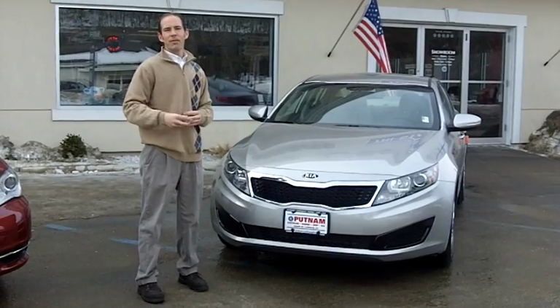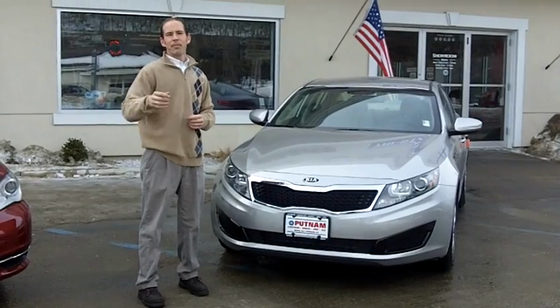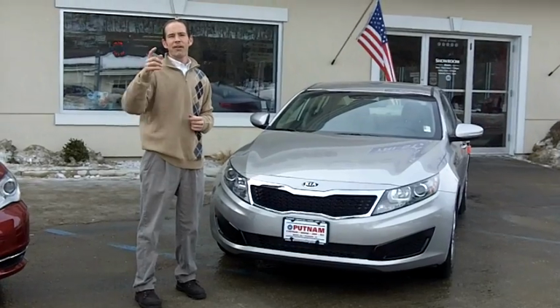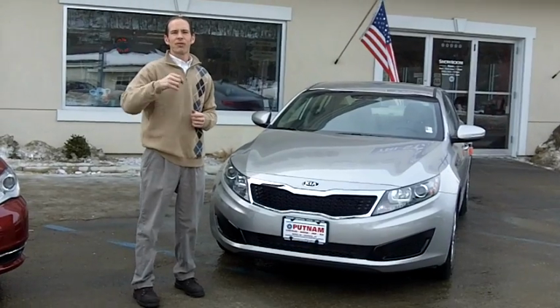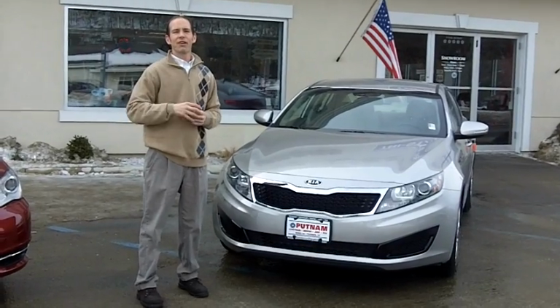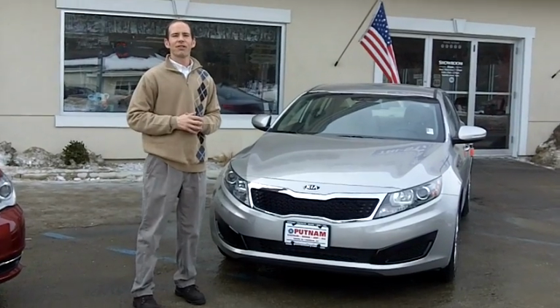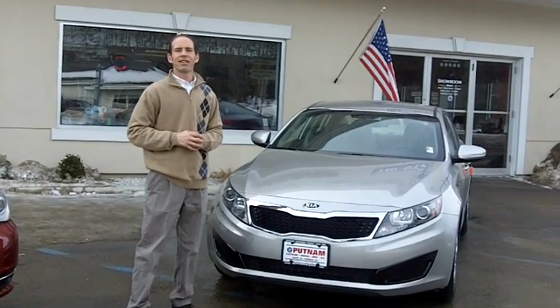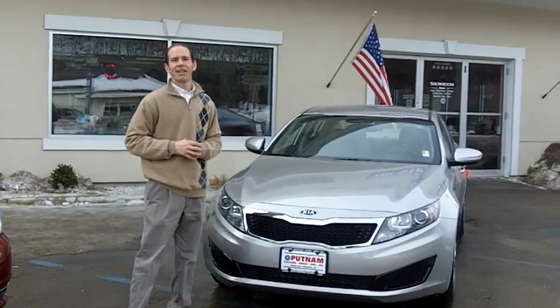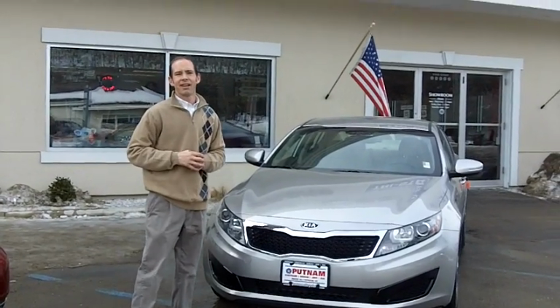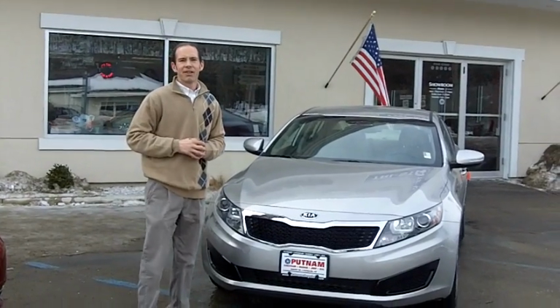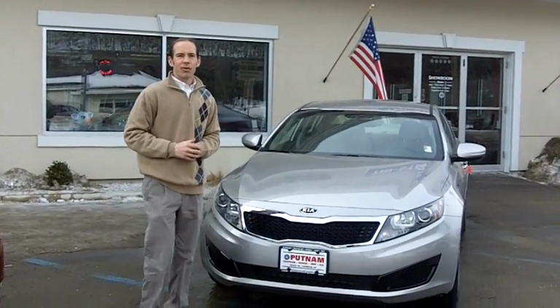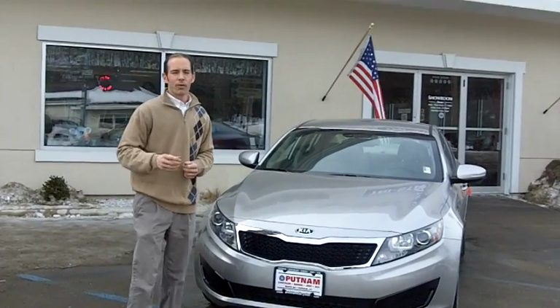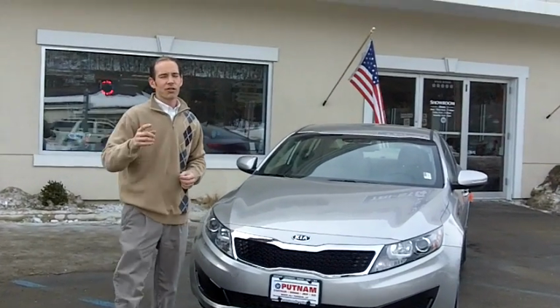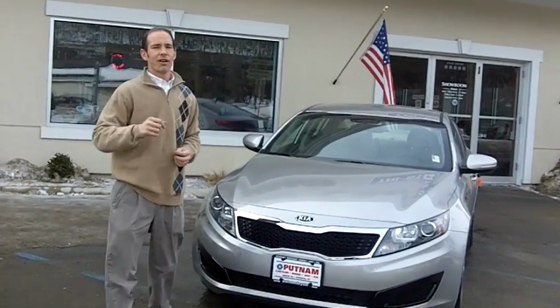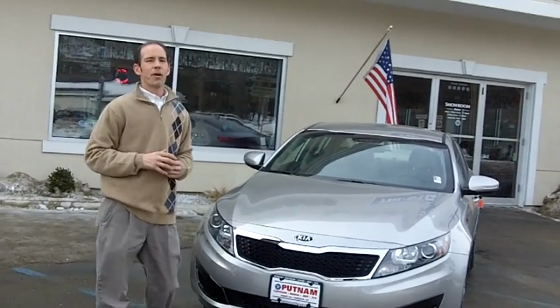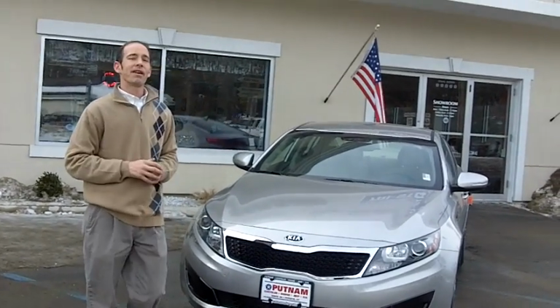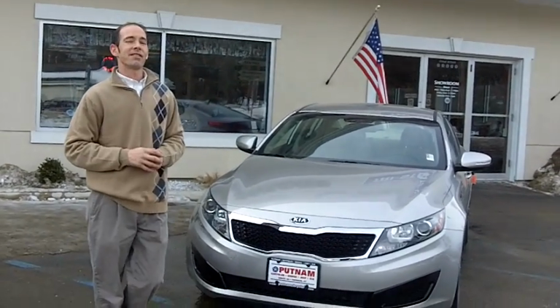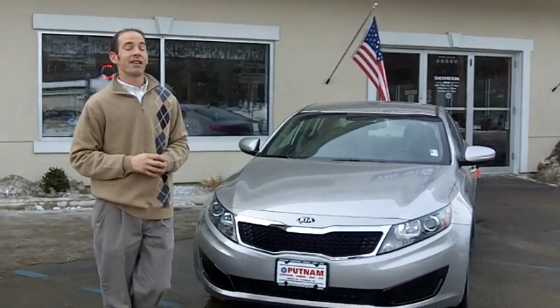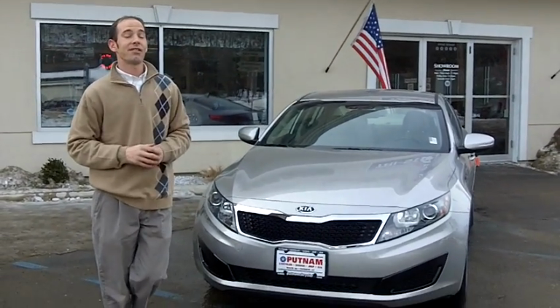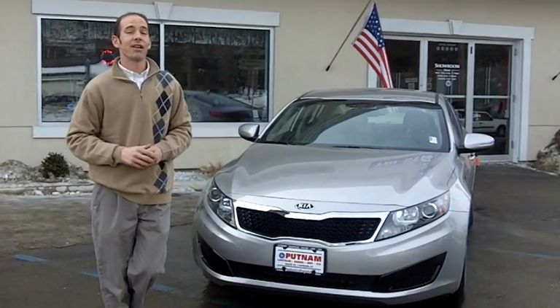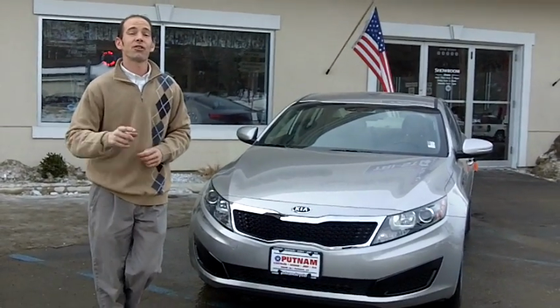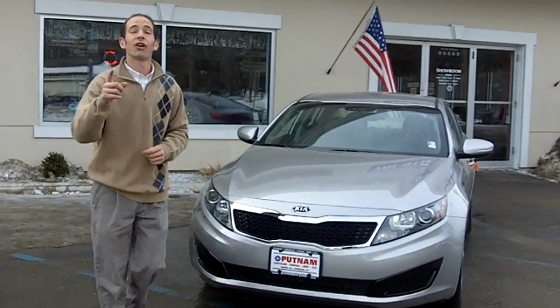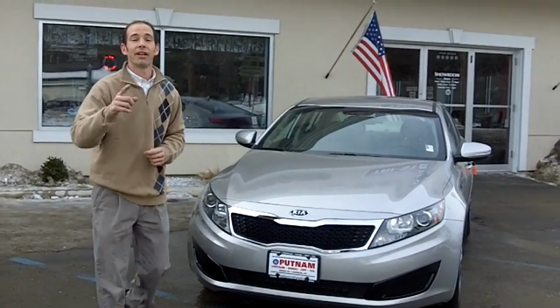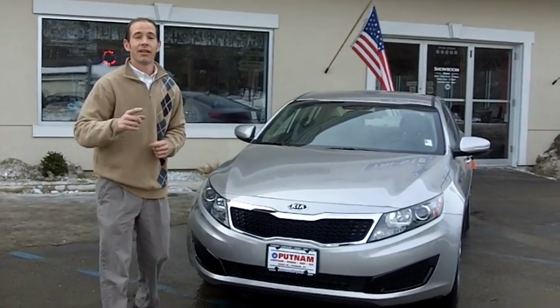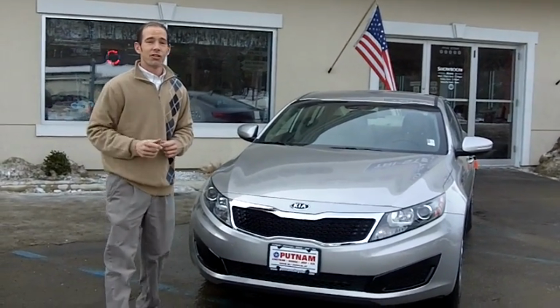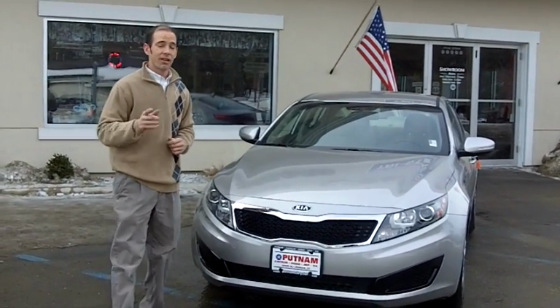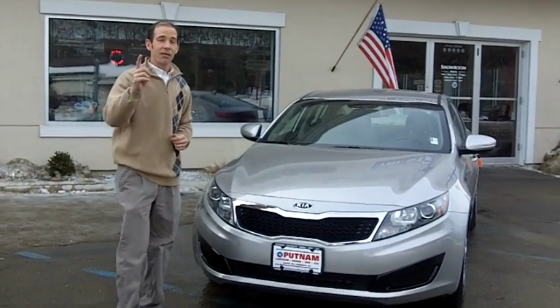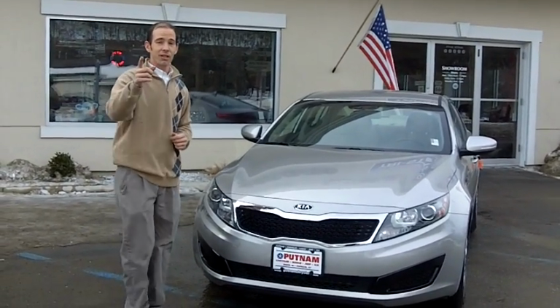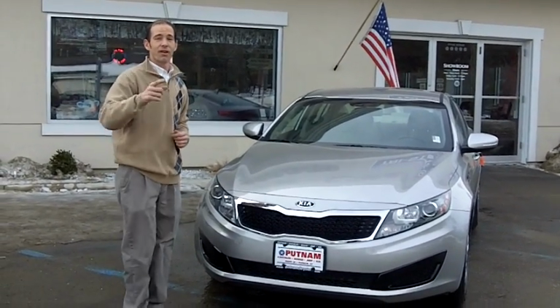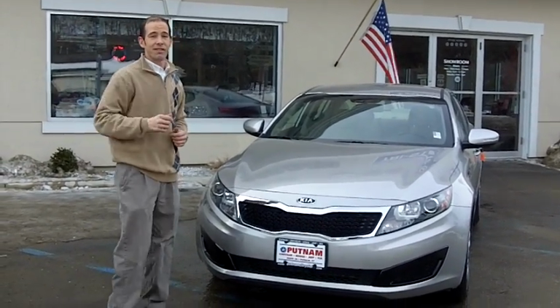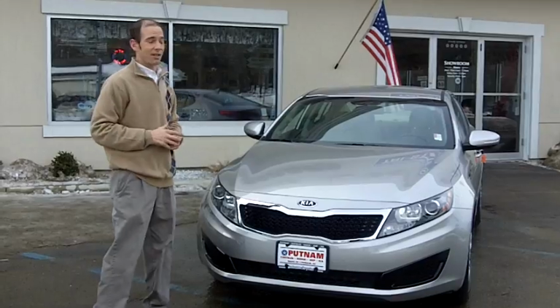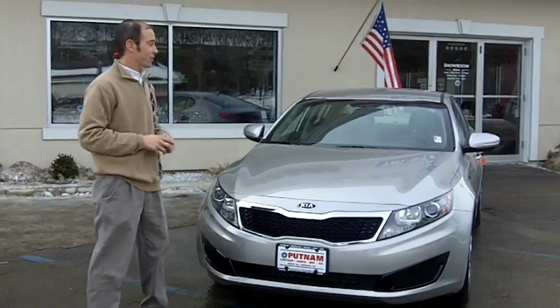Welcome to Putnam Chrysler and Kia, where we're starting our President's Day sales early. Check out these great deals.